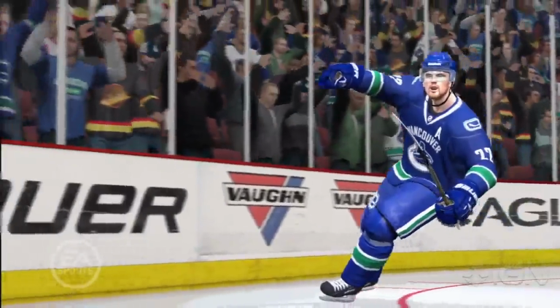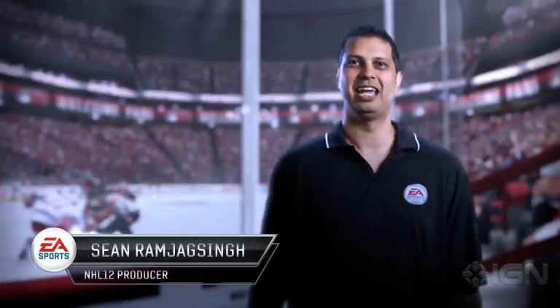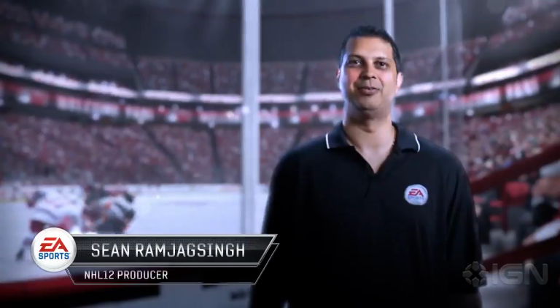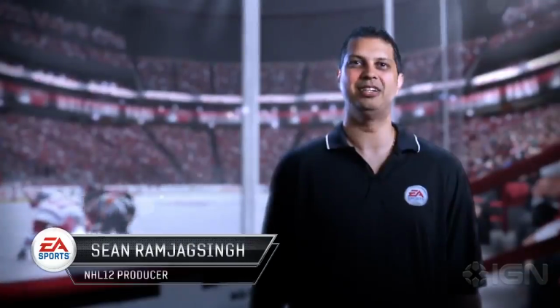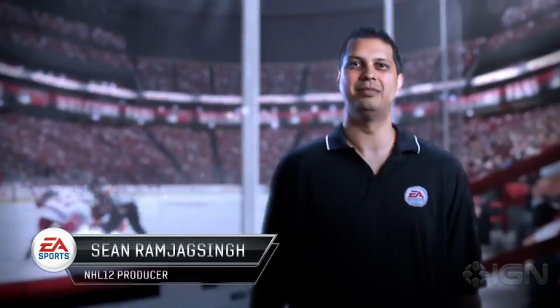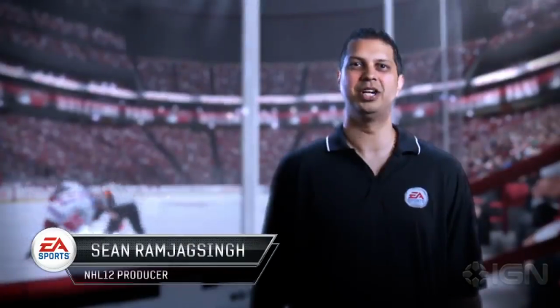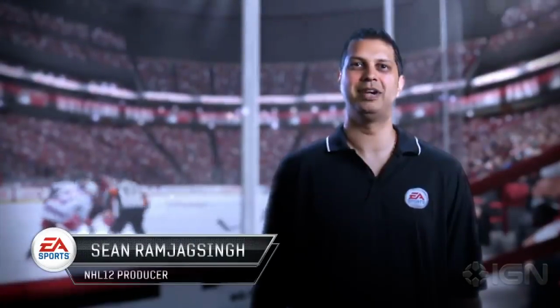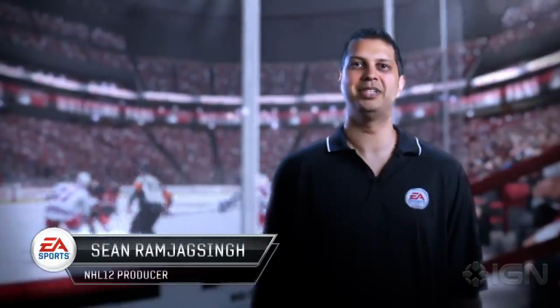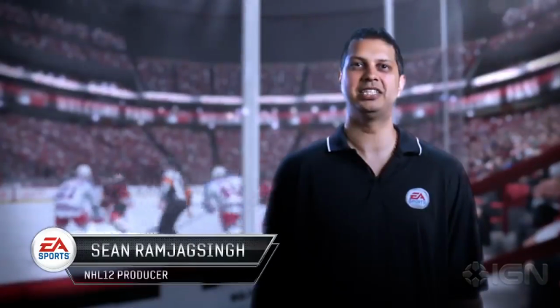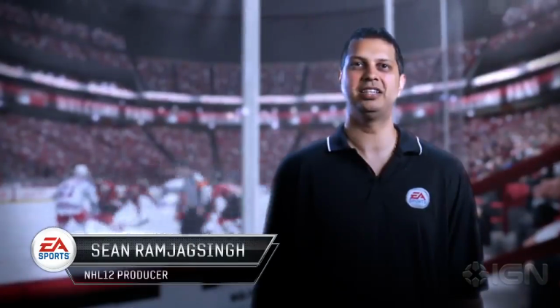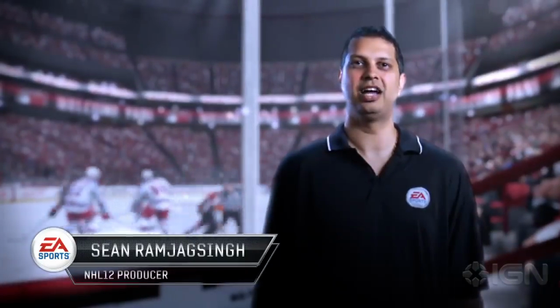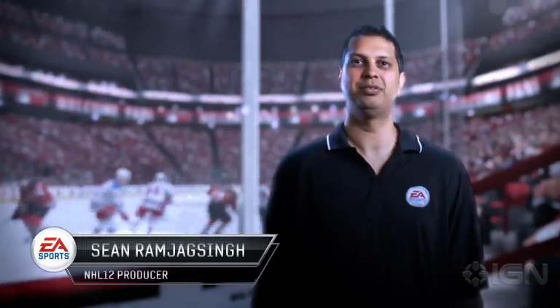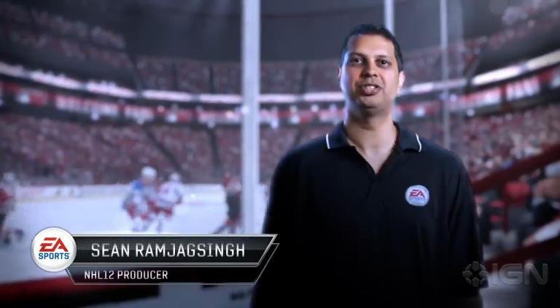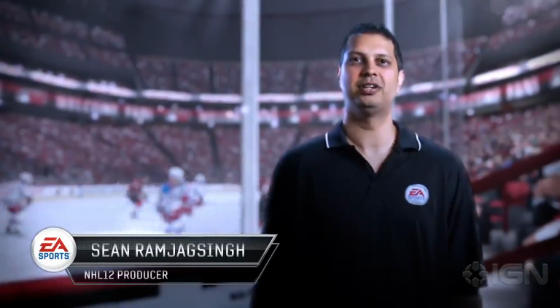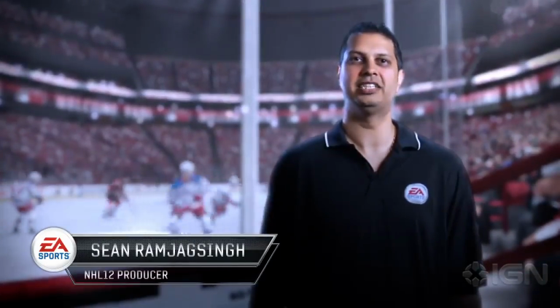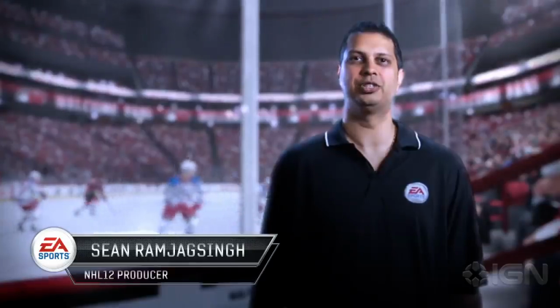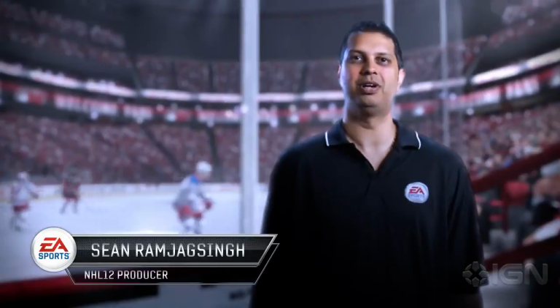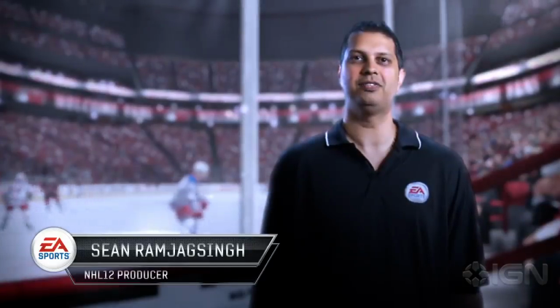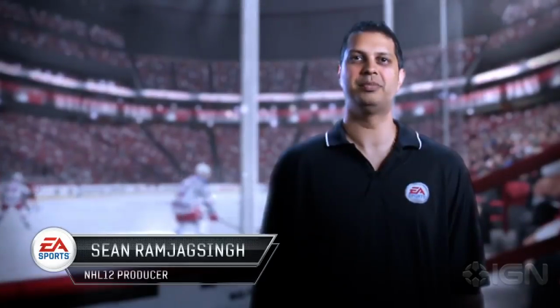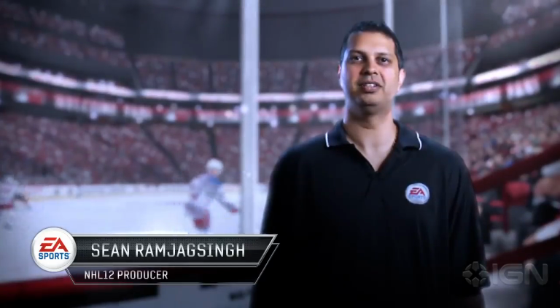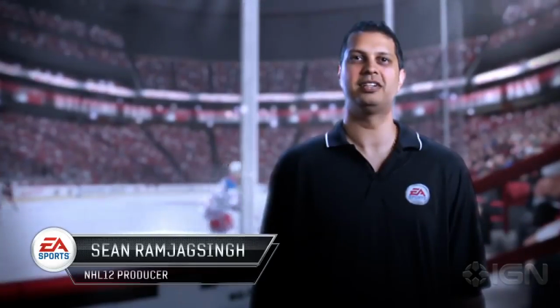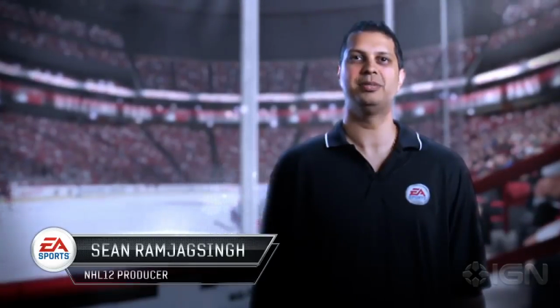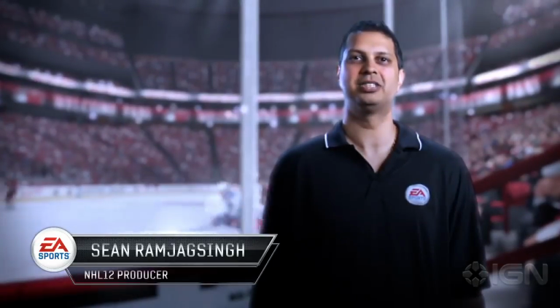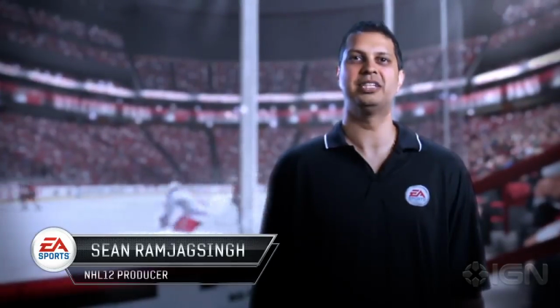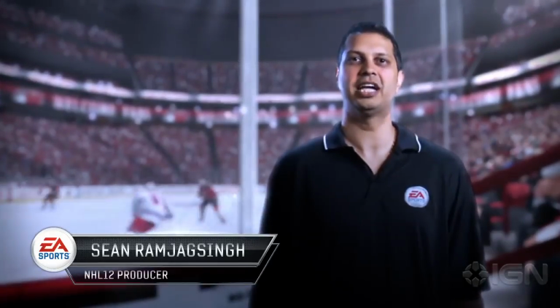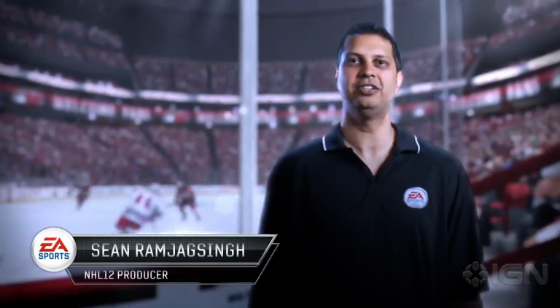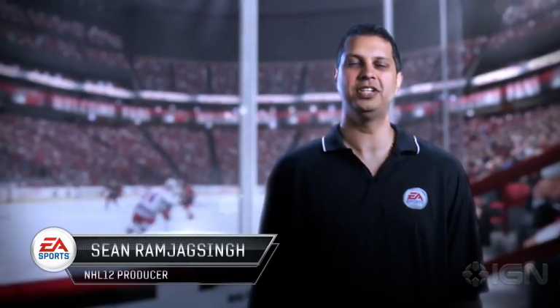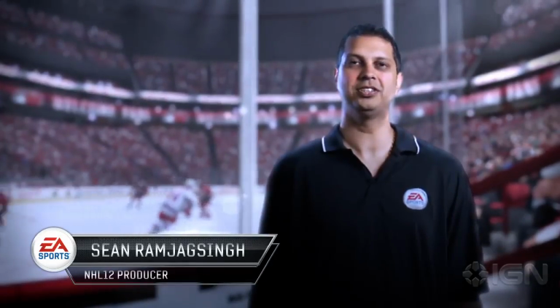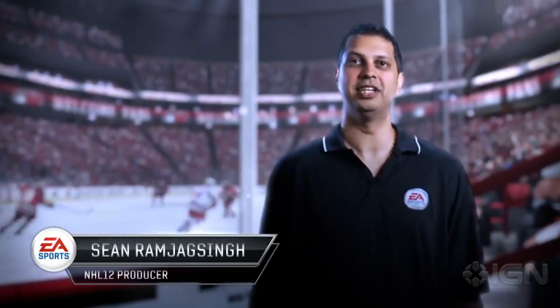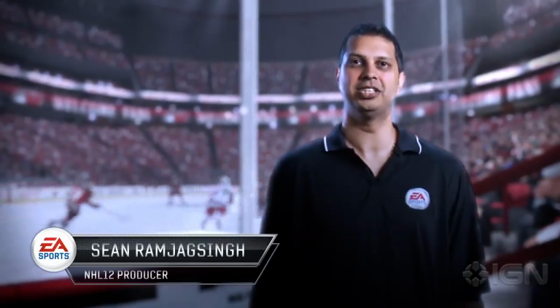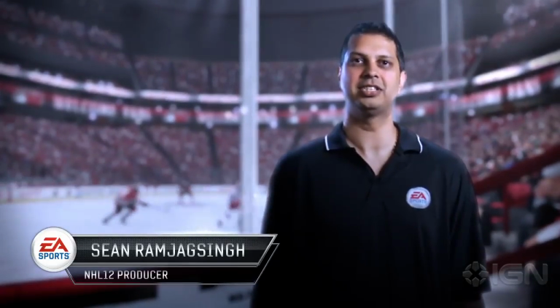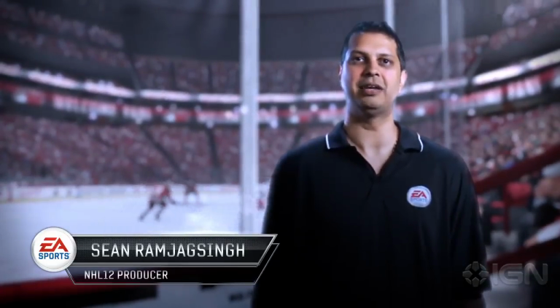Hey everyone, I'm Sean Ramjag-Singh, line producer on NHL 12, and I'm here to talk to you about some of the exciting new features in this year's game.